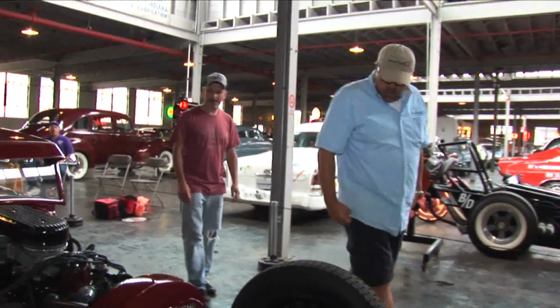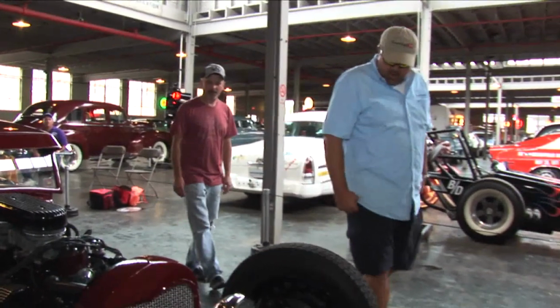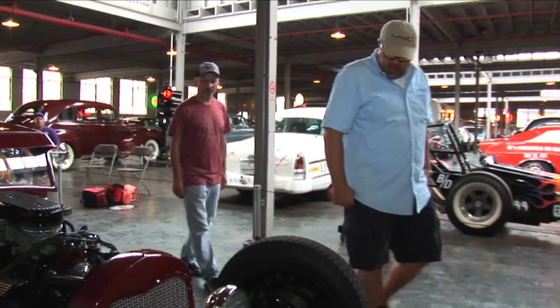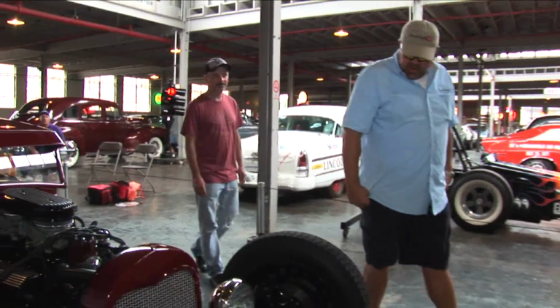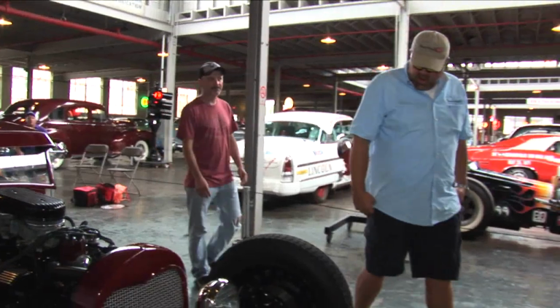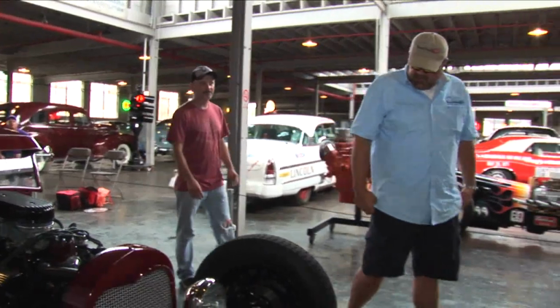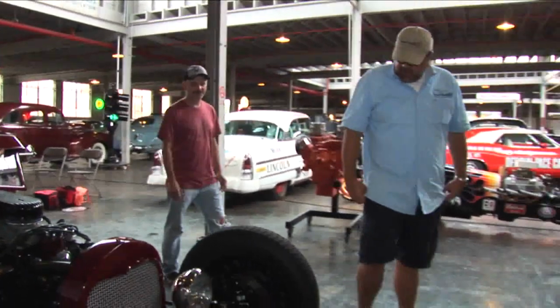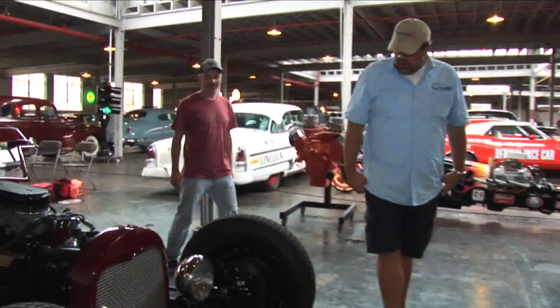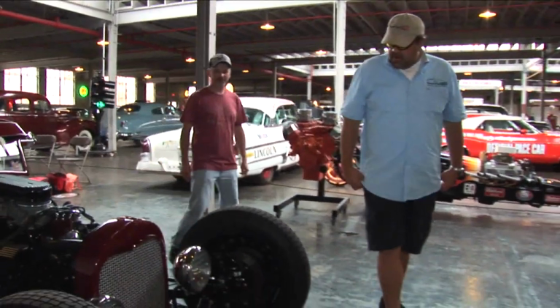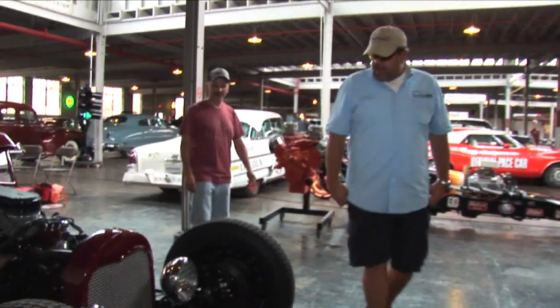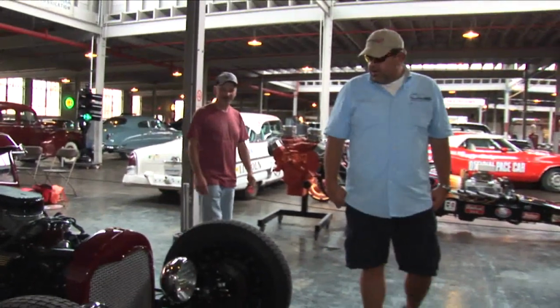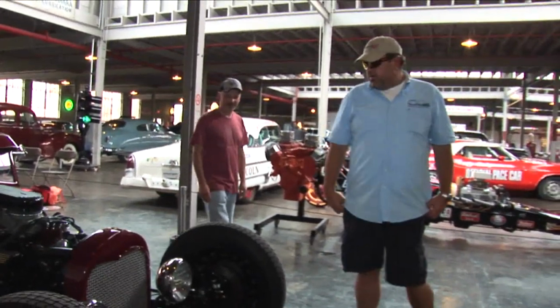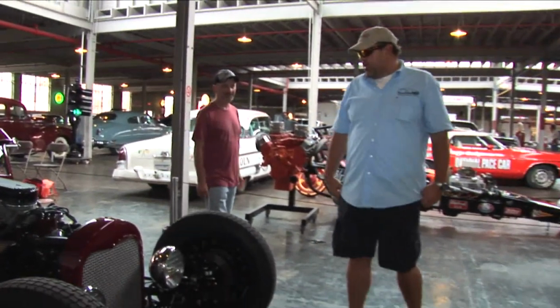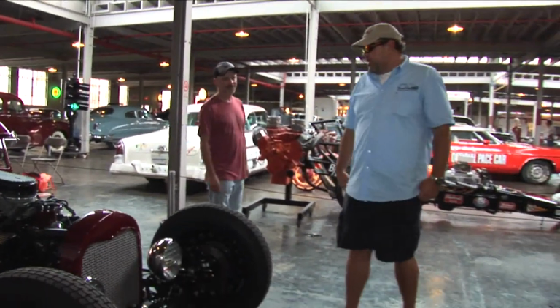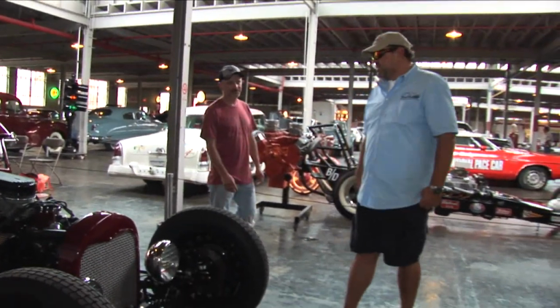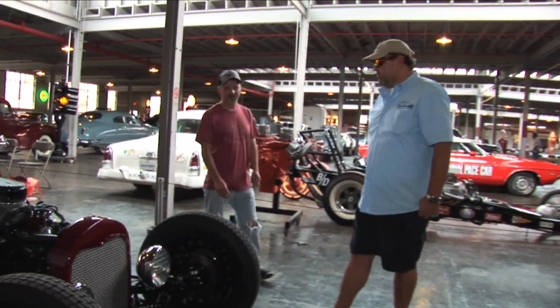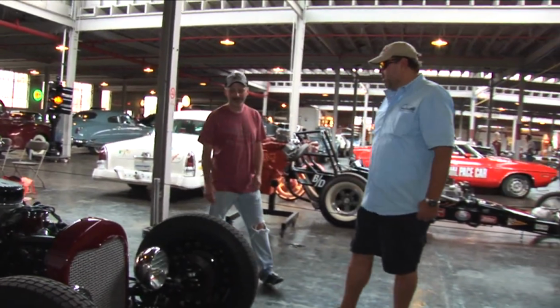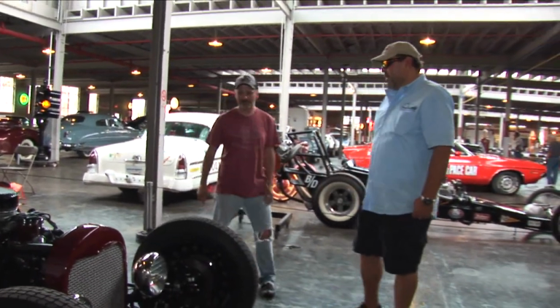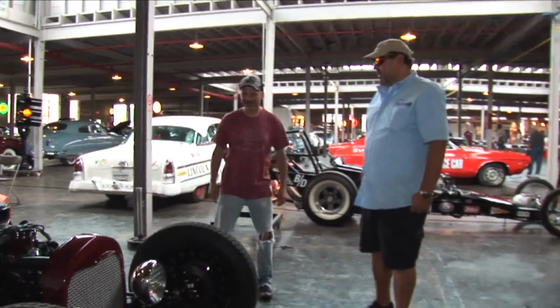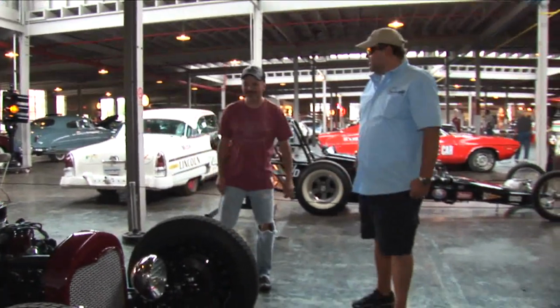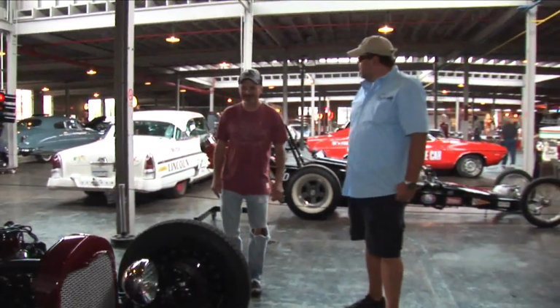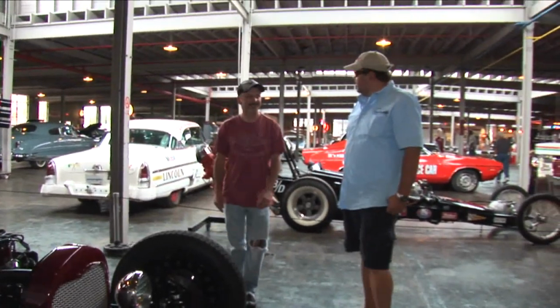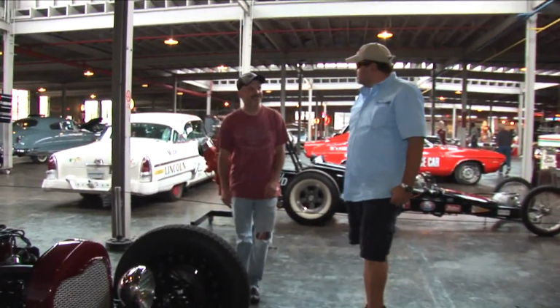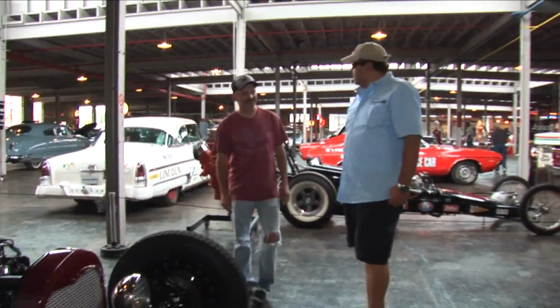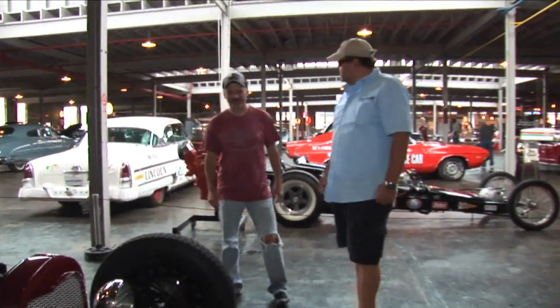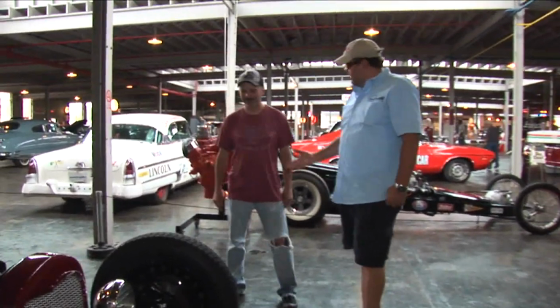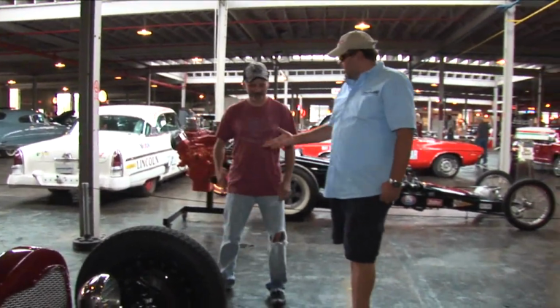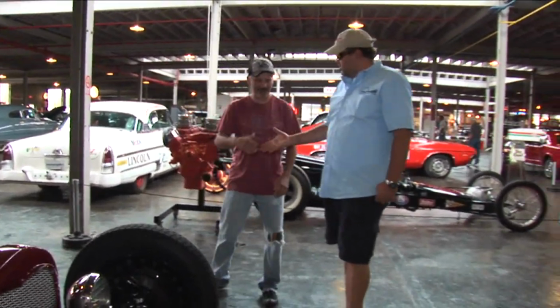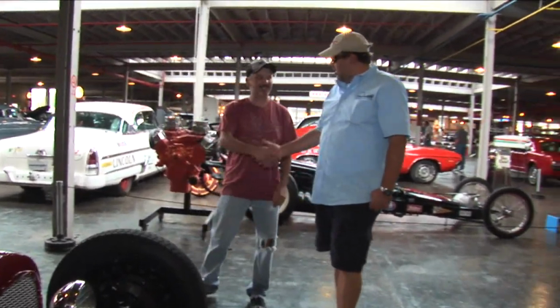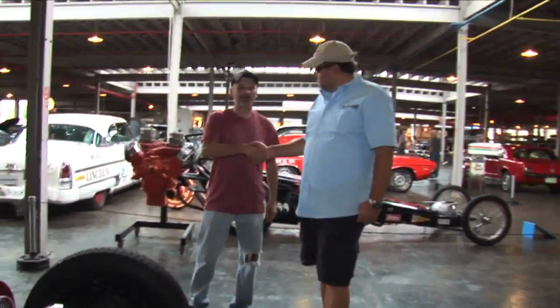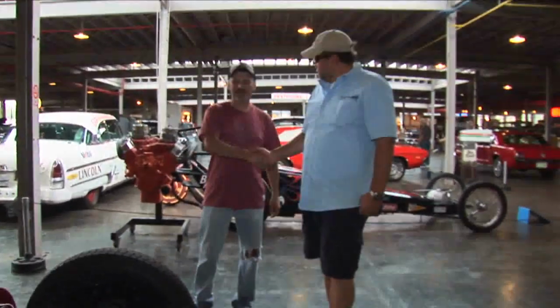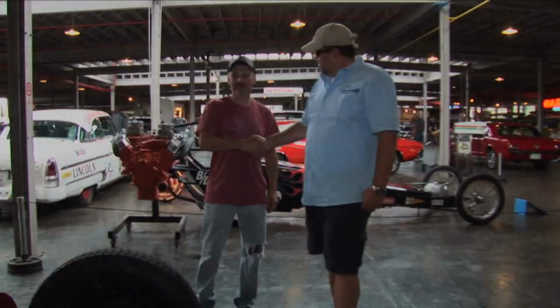Rob, I know you had to fight the rain to get out here and bring me this thing. I can't tell you how much I appreciate it. Thanks so much. Yeah, no problem, man.